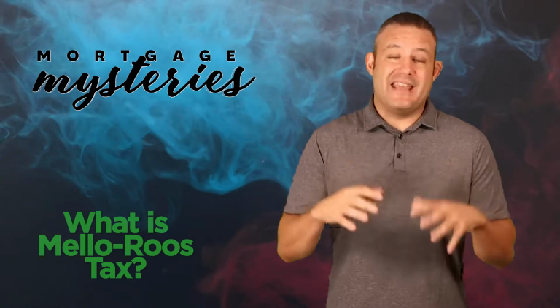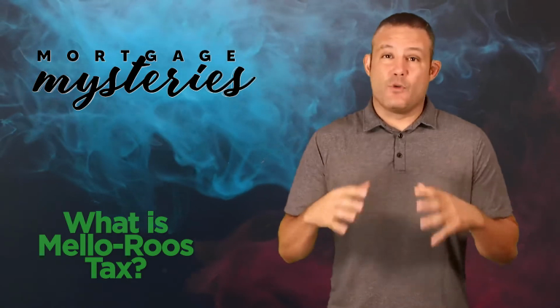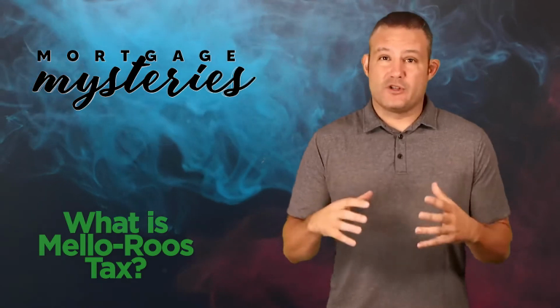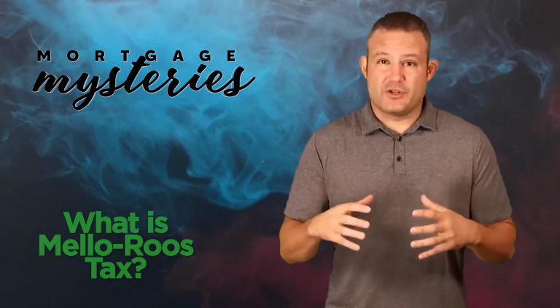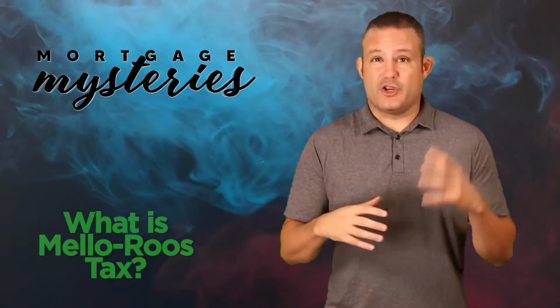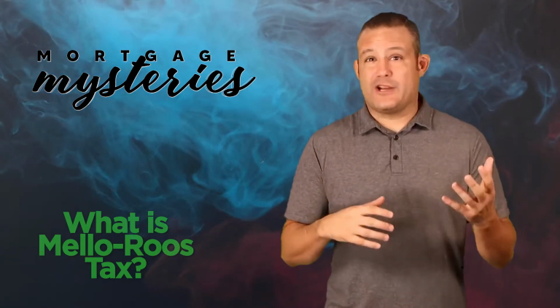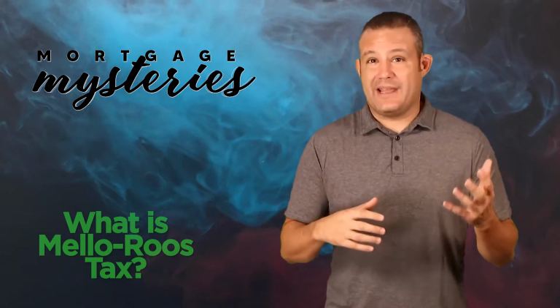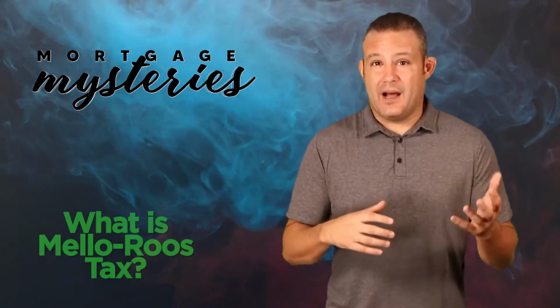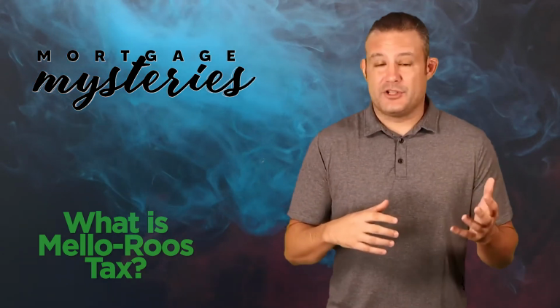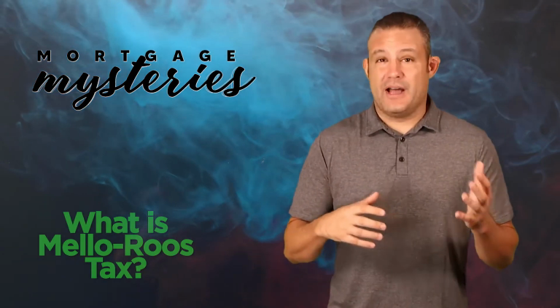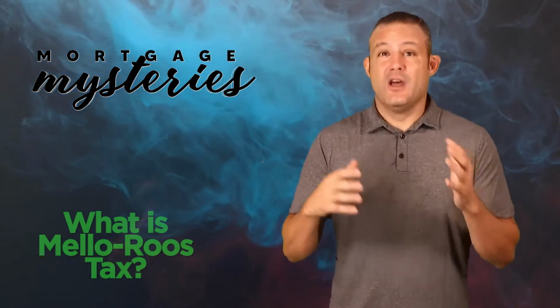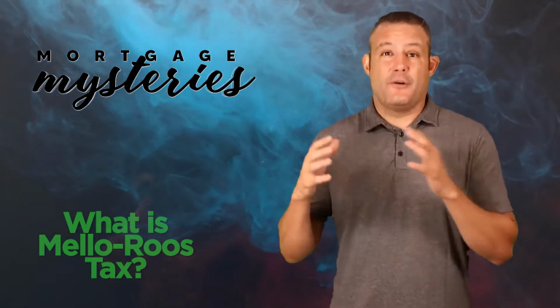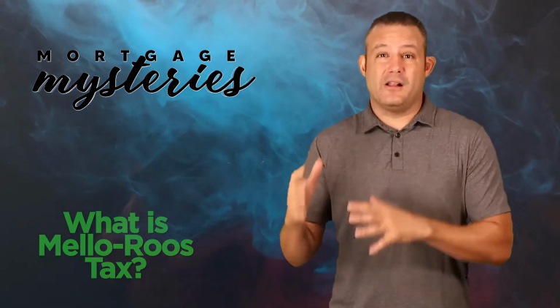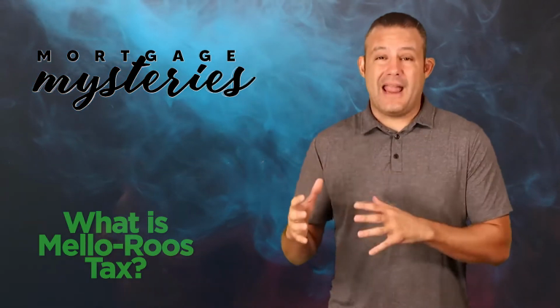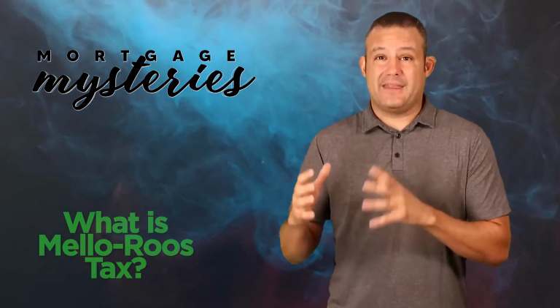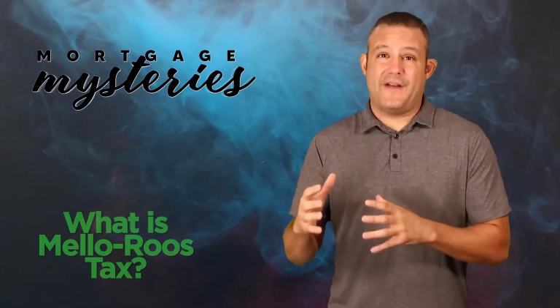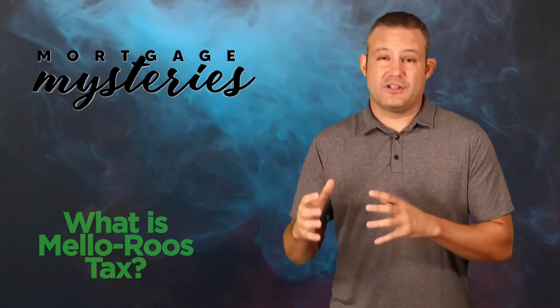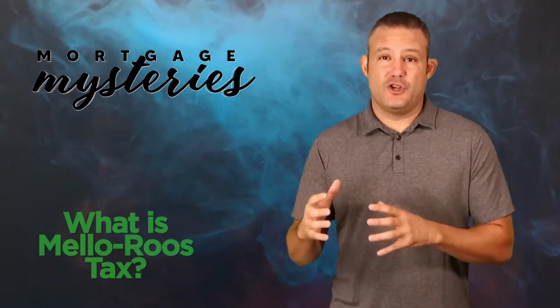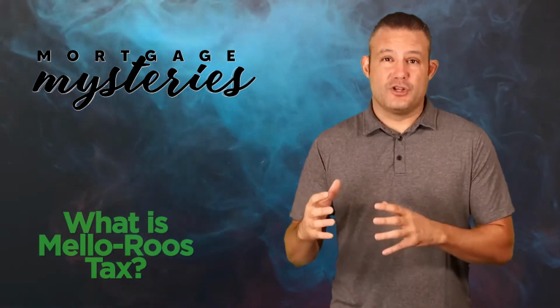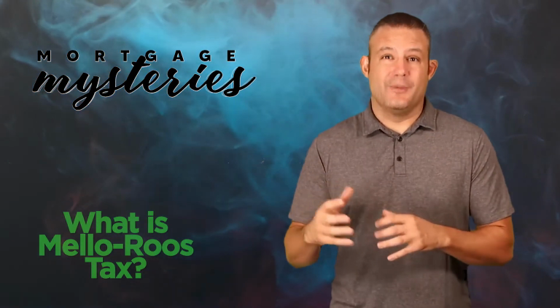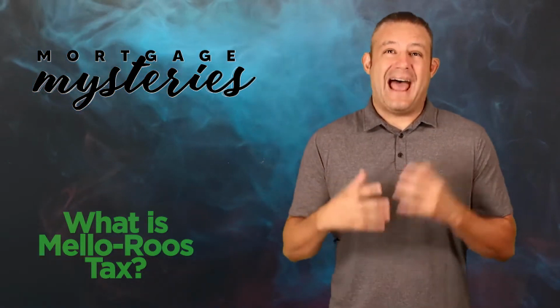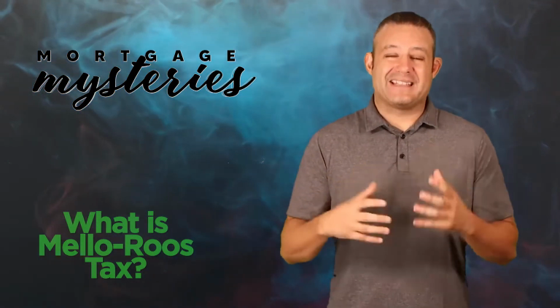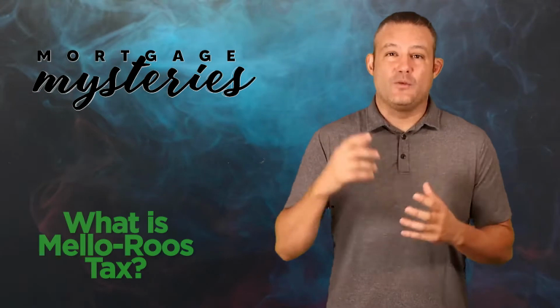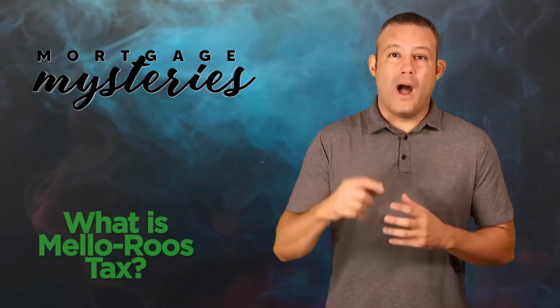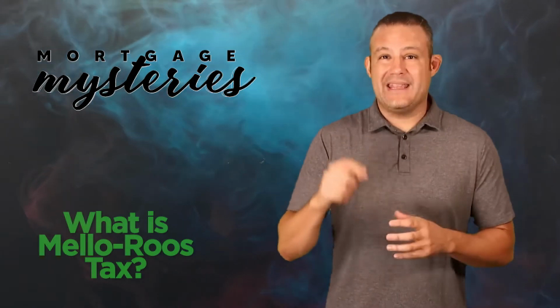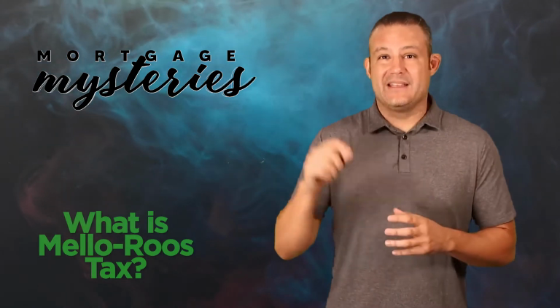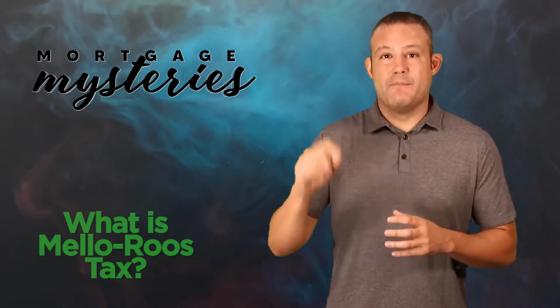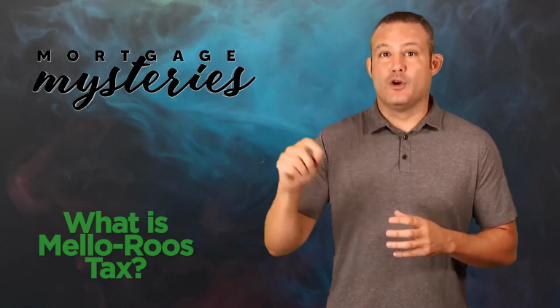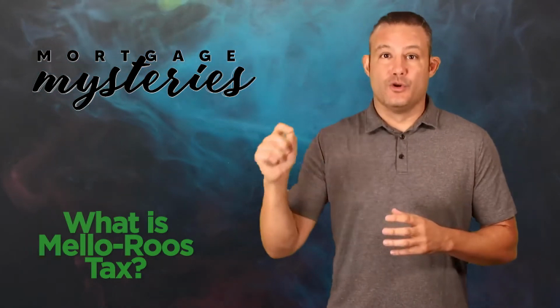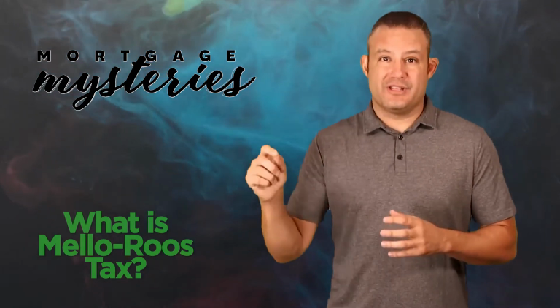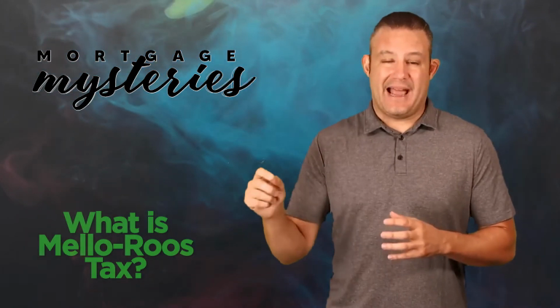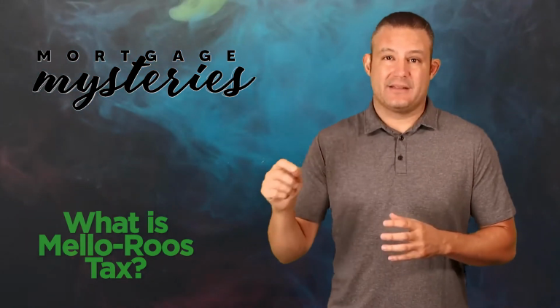Today's mortgage mystery is a question that comes to us from a client that found us on YouTube asking: what is Mello-Roos tax?